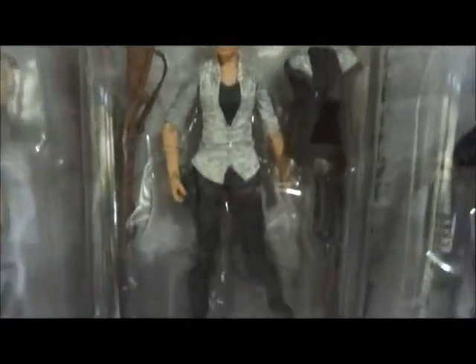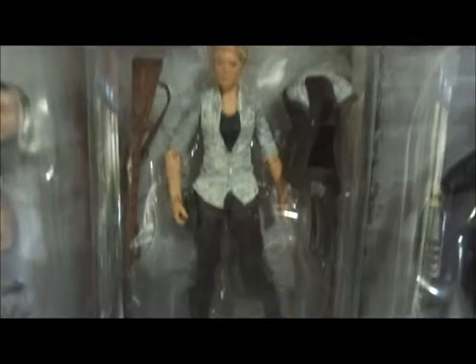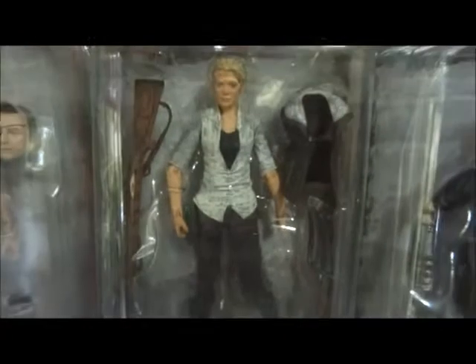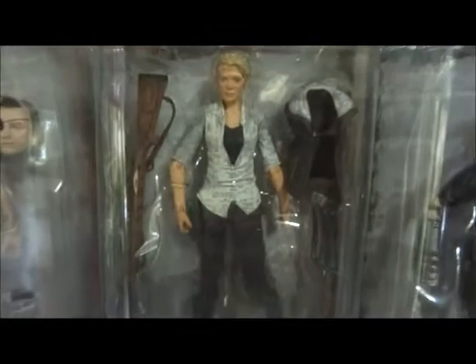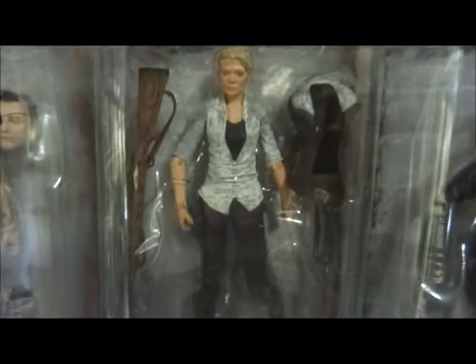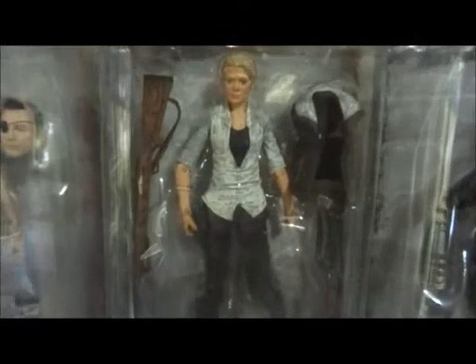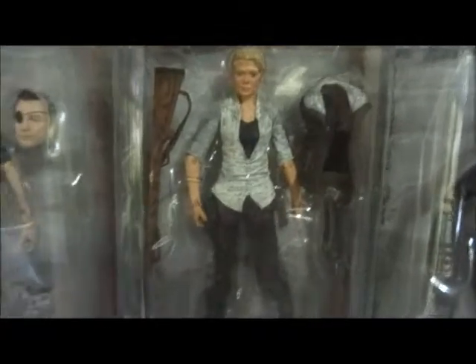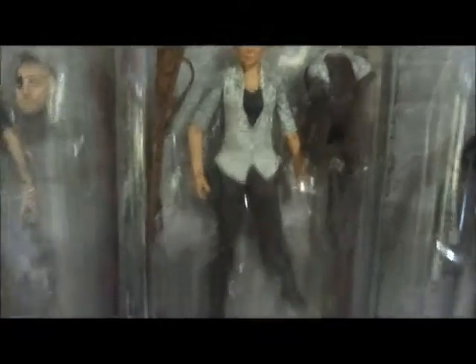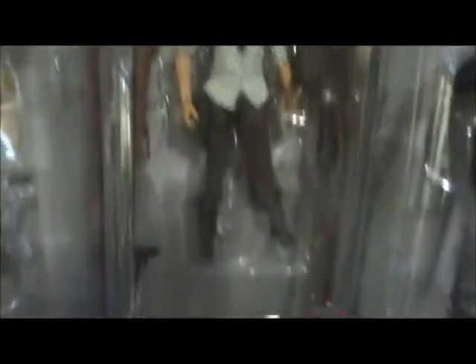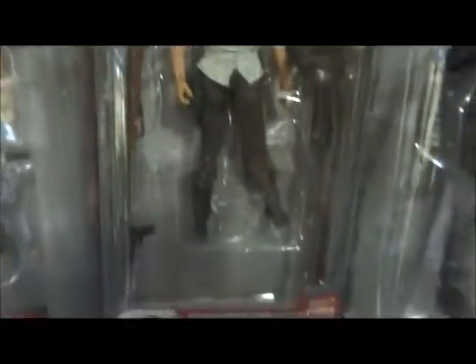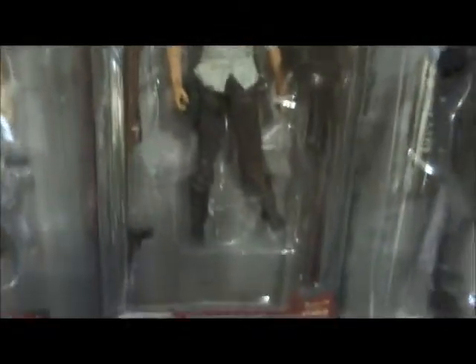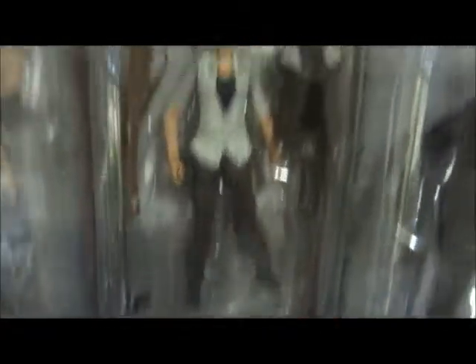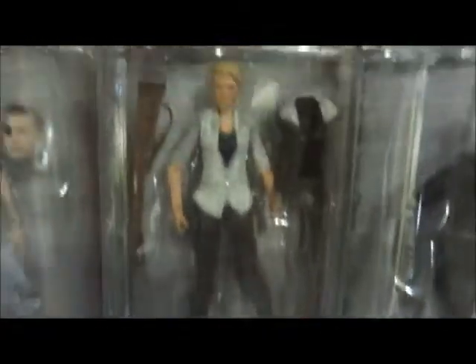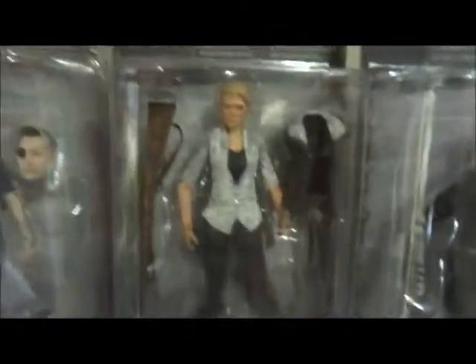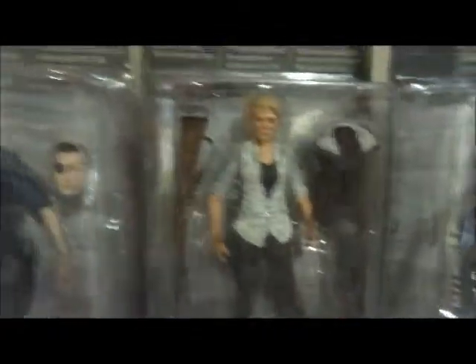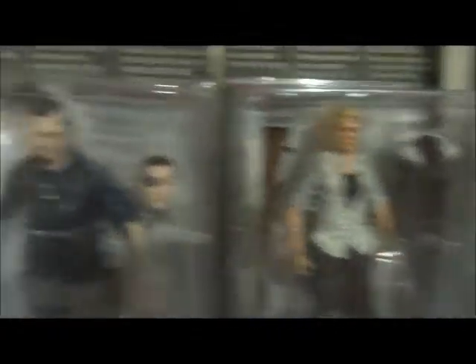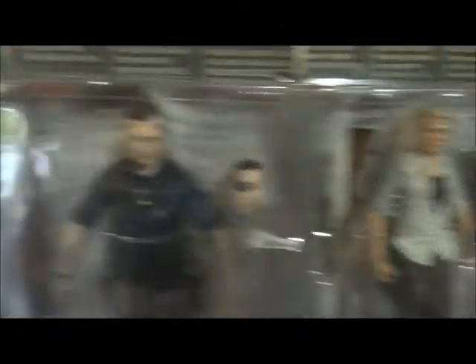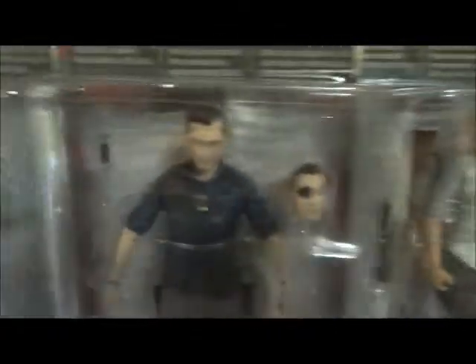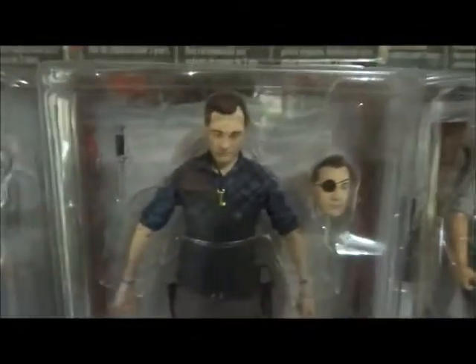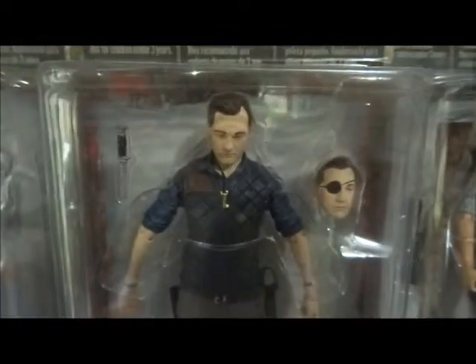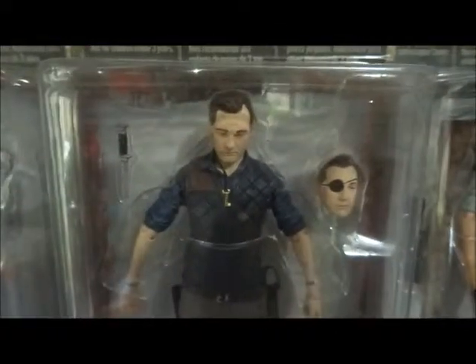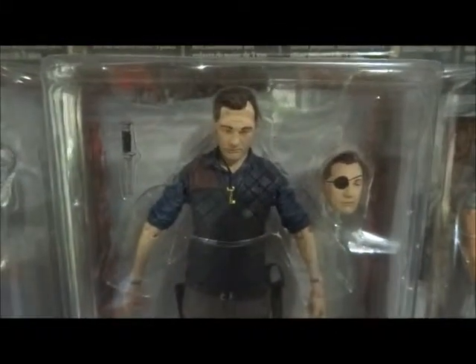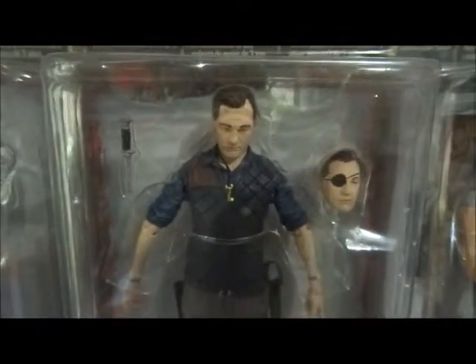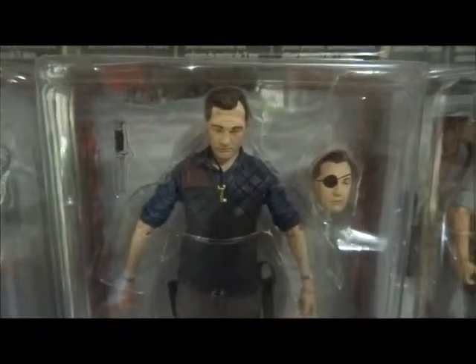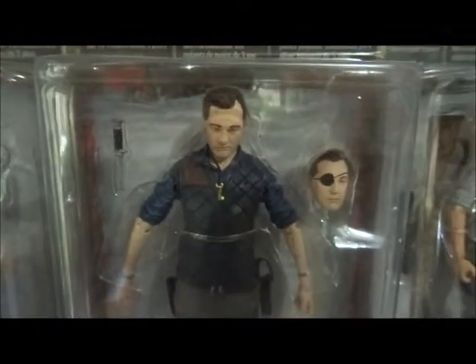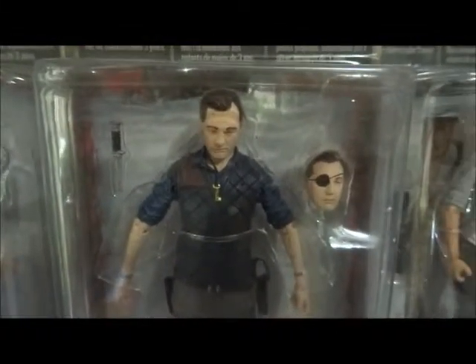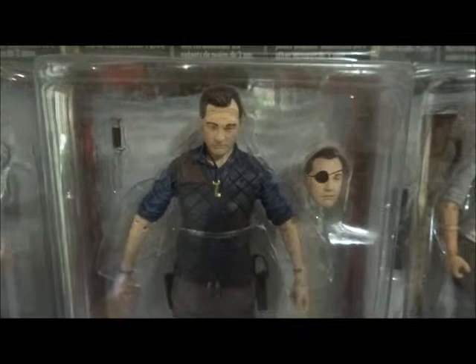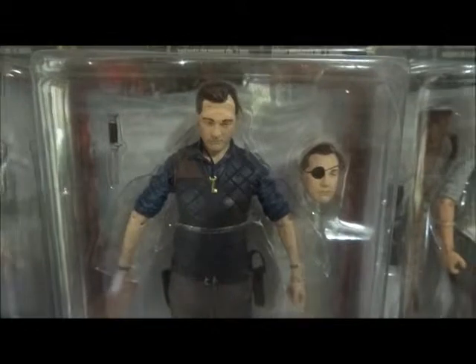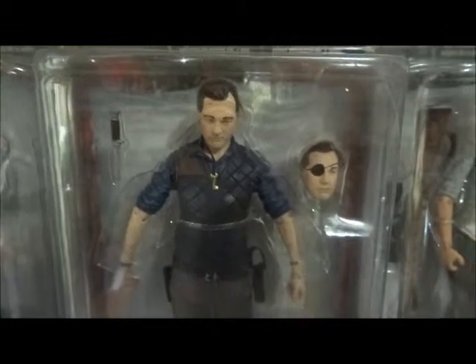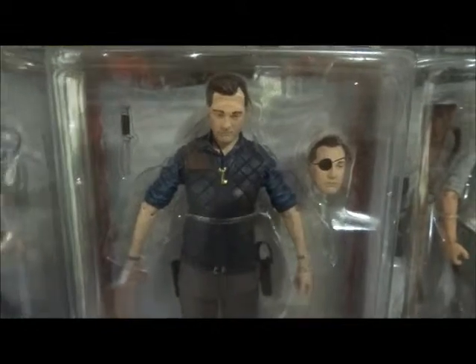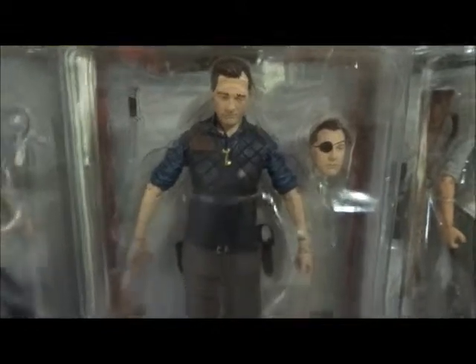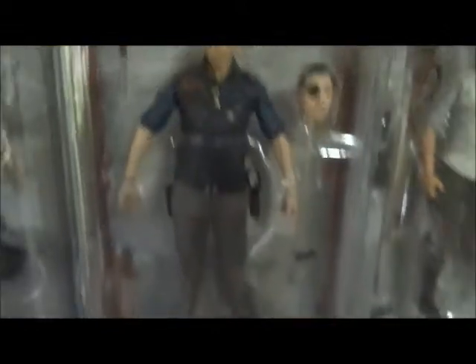Hunting rifle, pitchfork, pistol. We've got the Governor — one eye or two. Your choice.